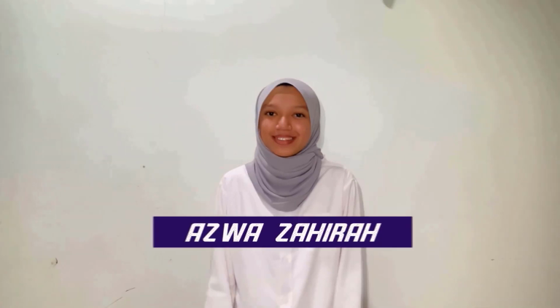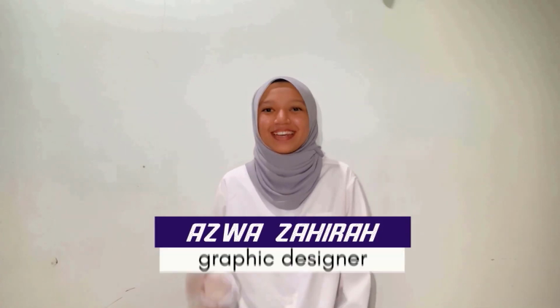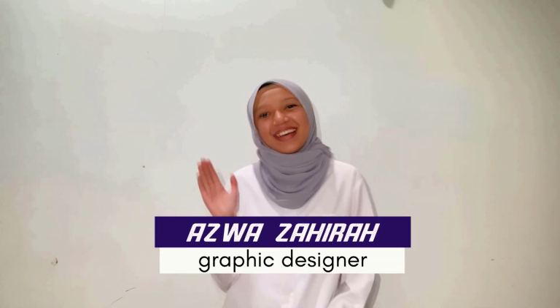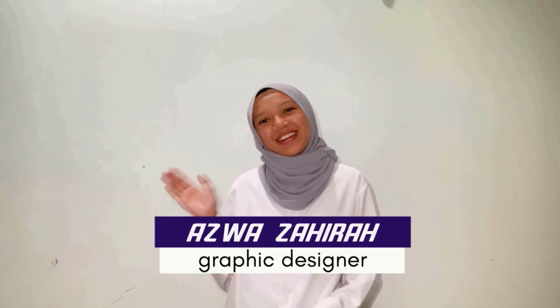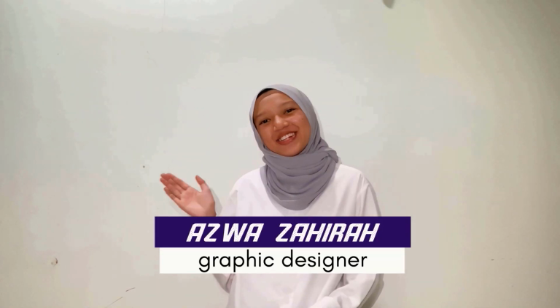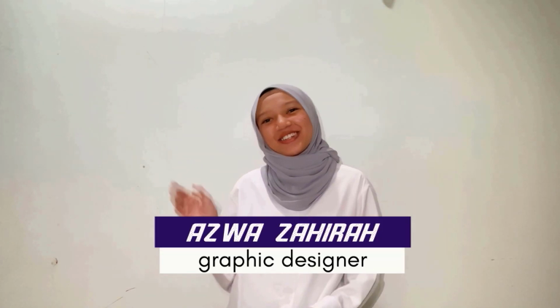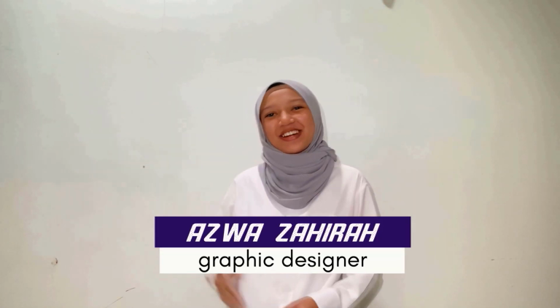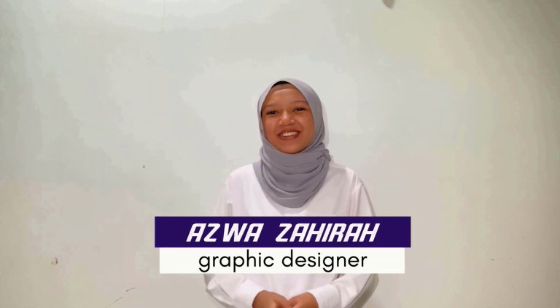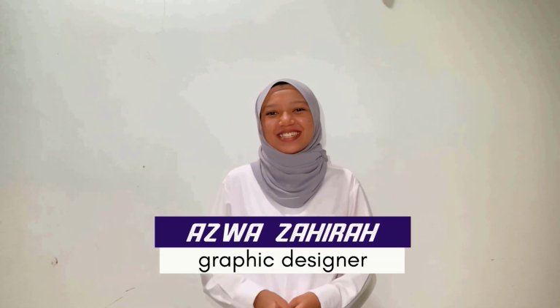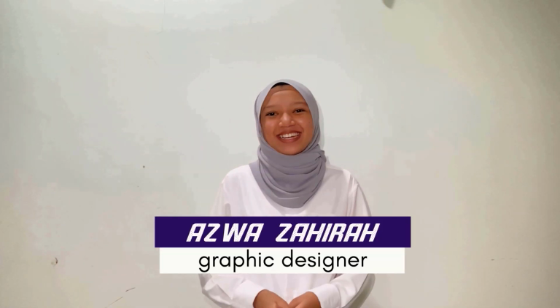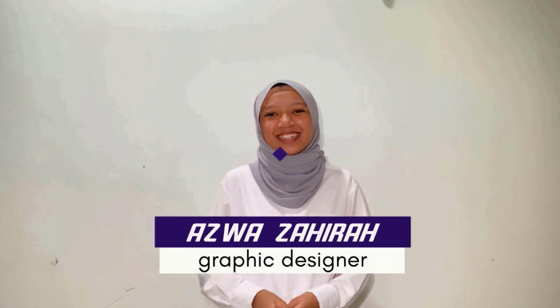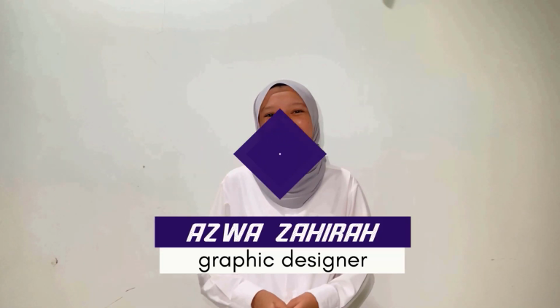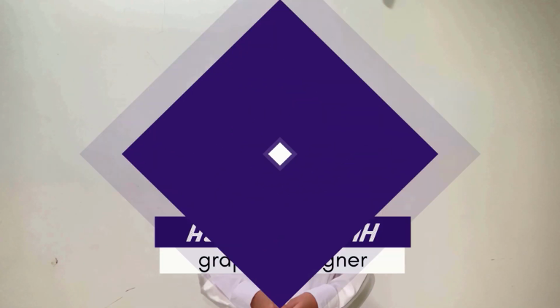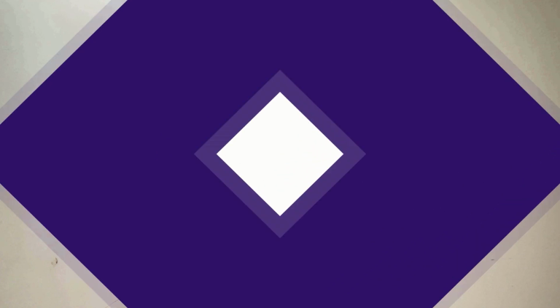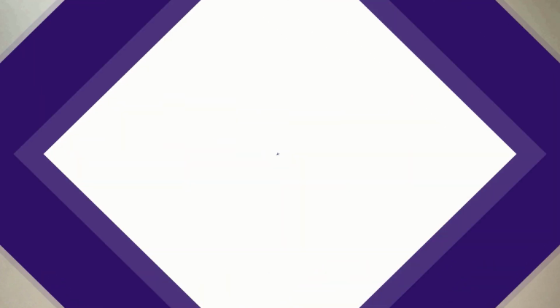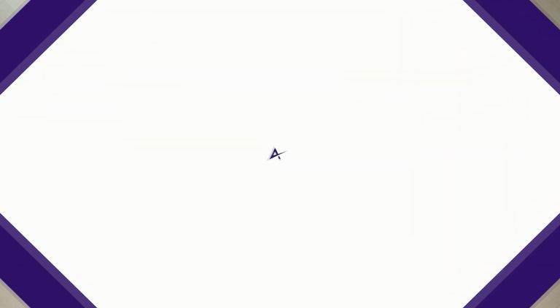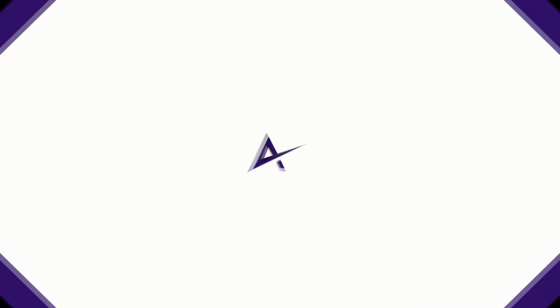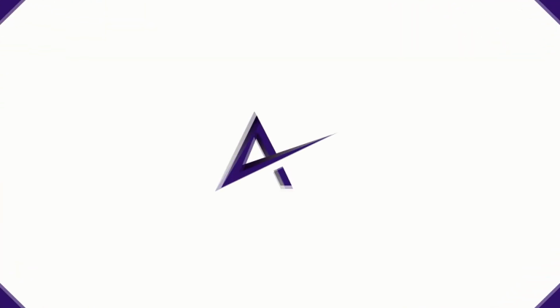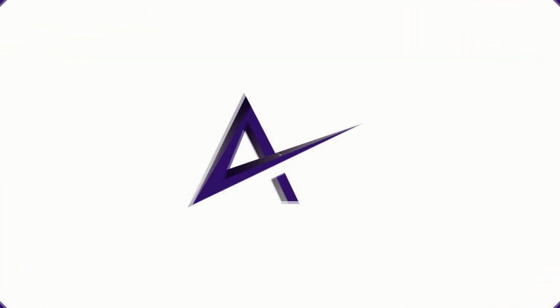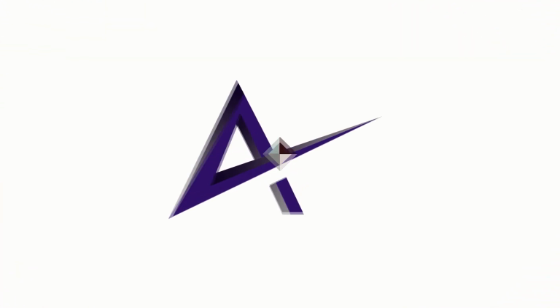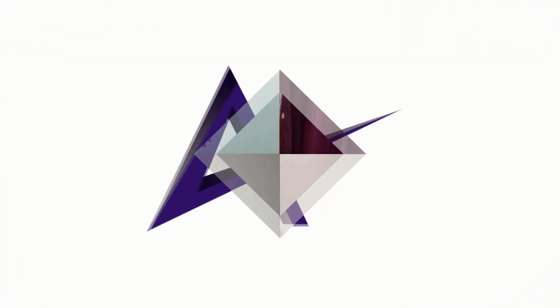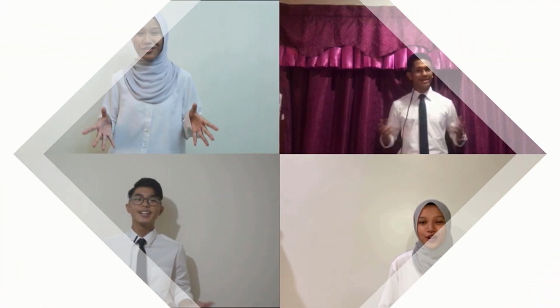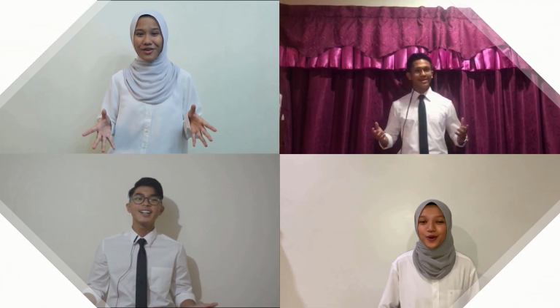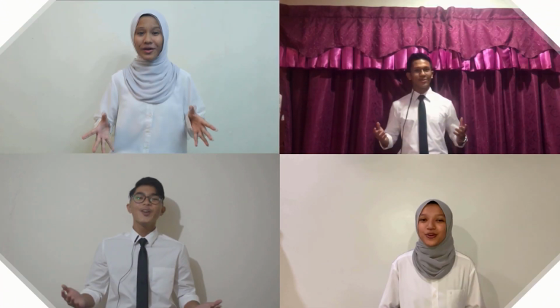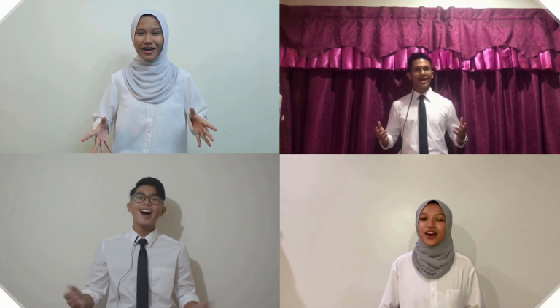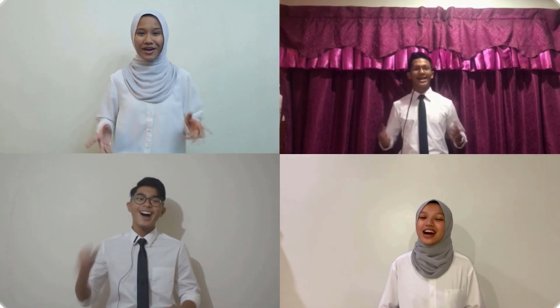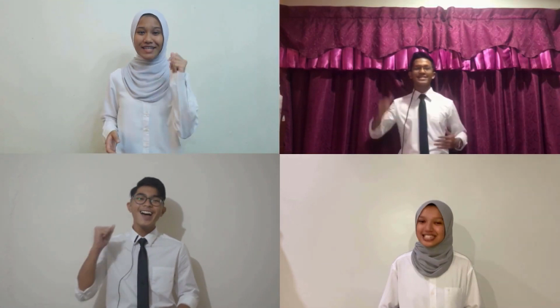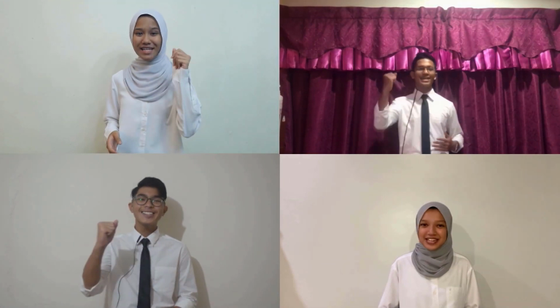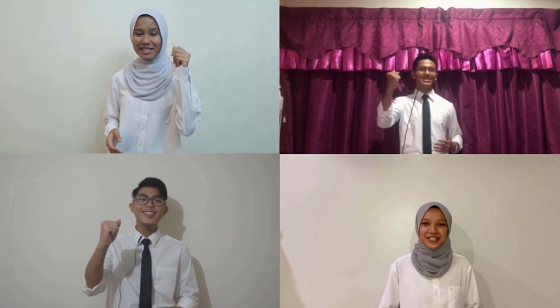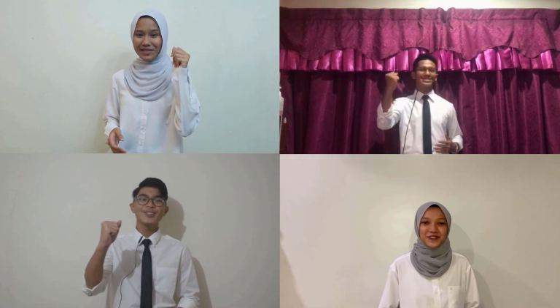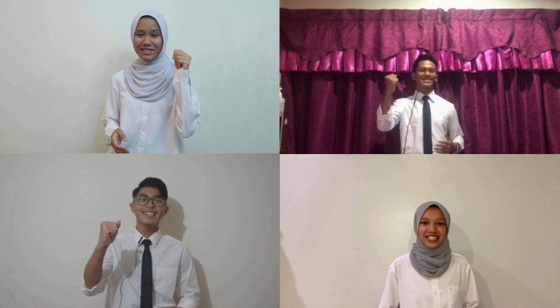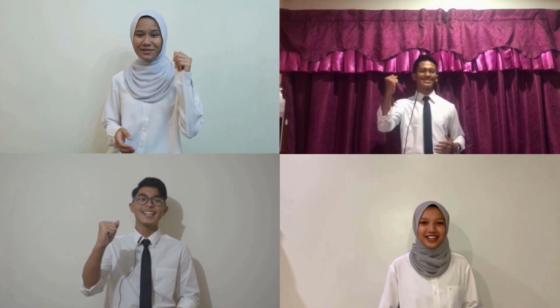And I'm Azza, the Graphic Designer. And together, we are Aztecs Assisting.